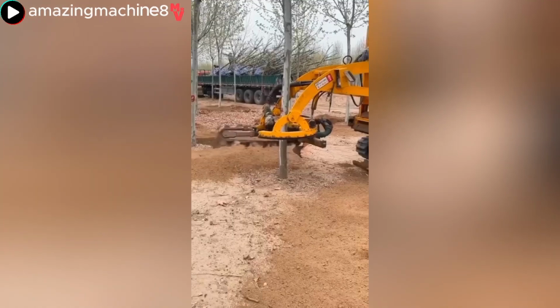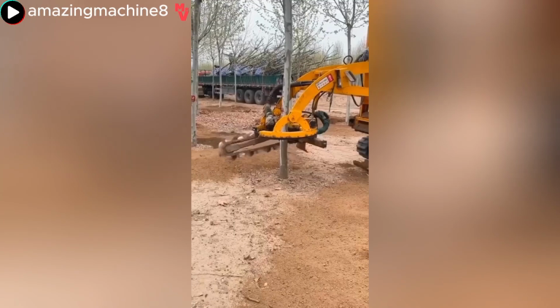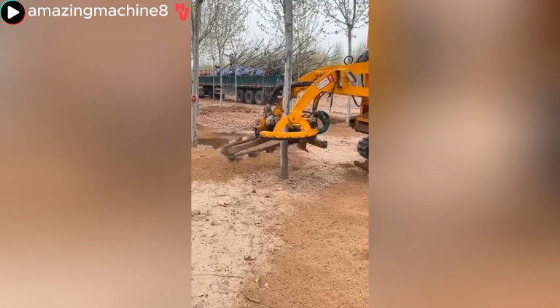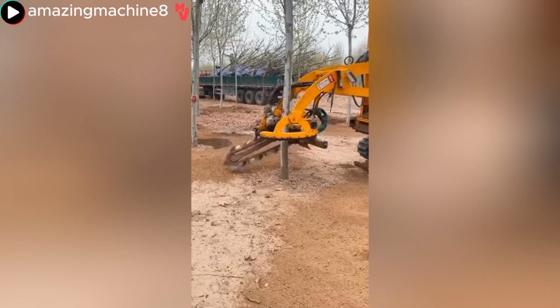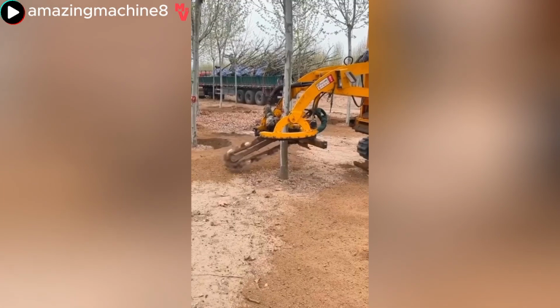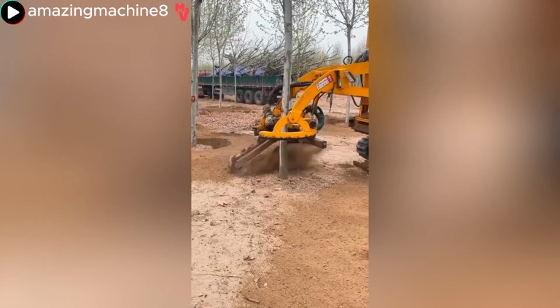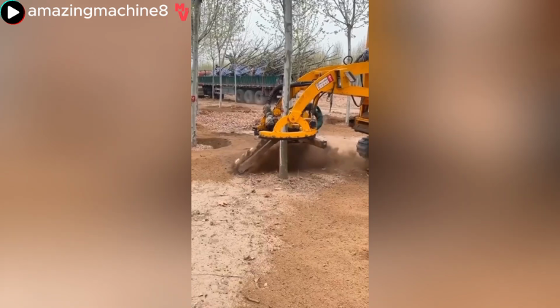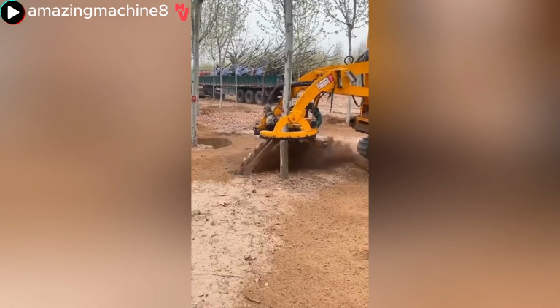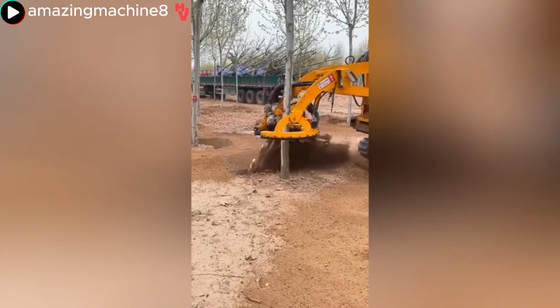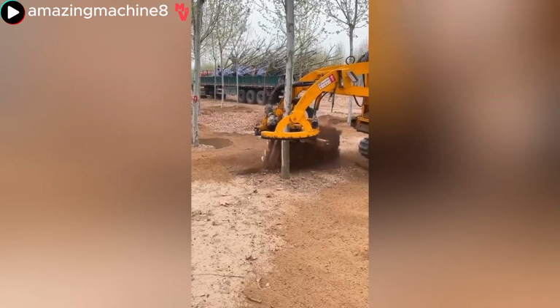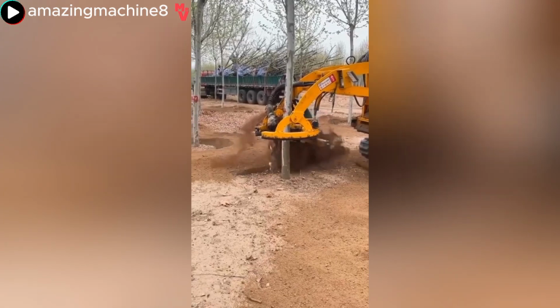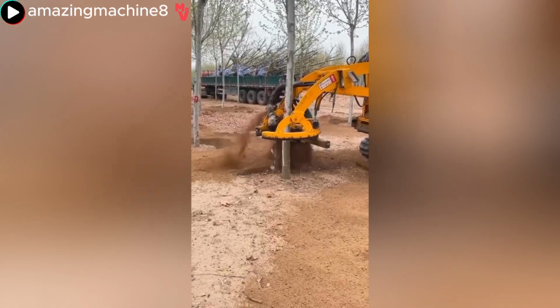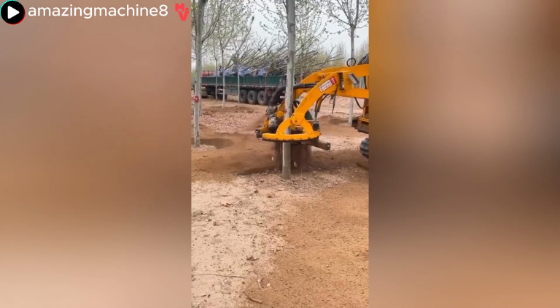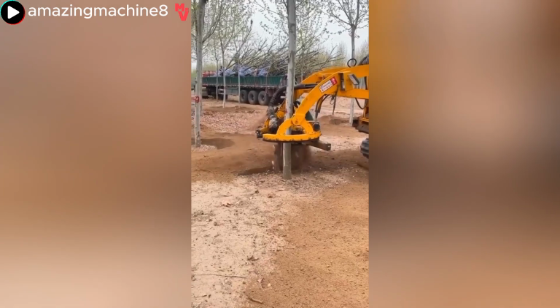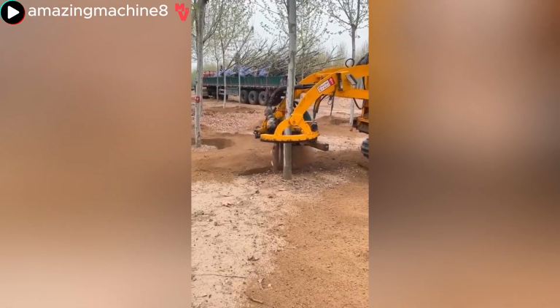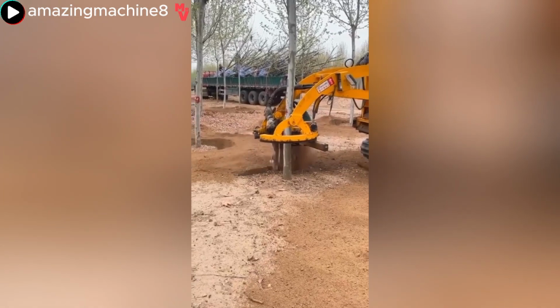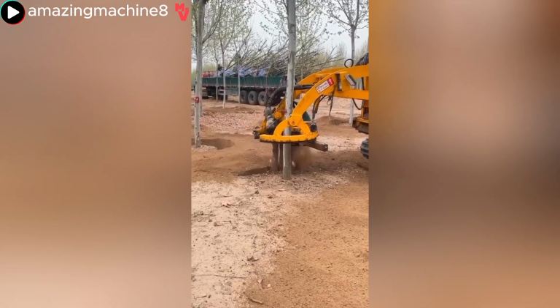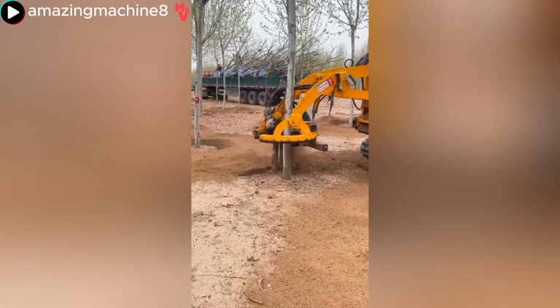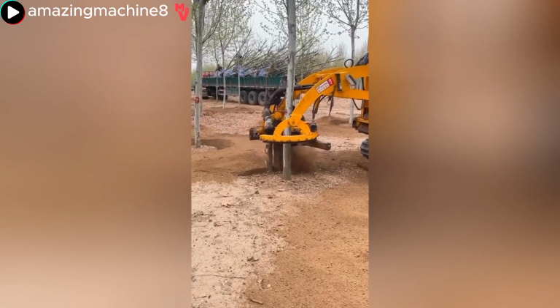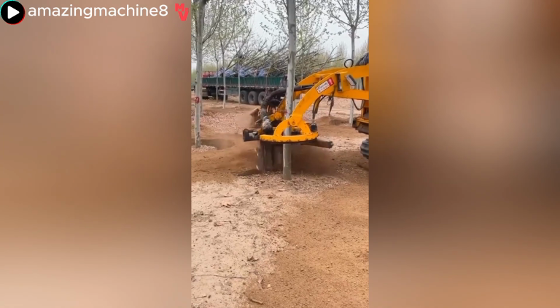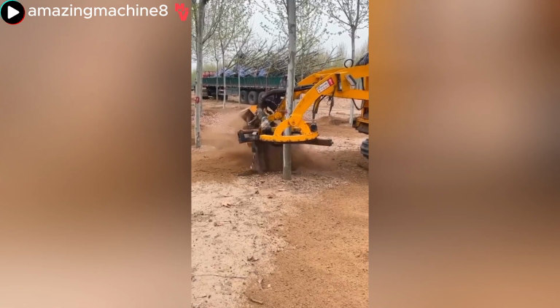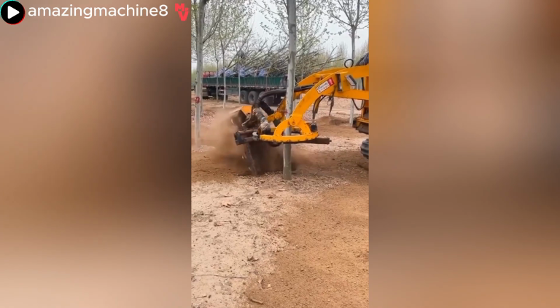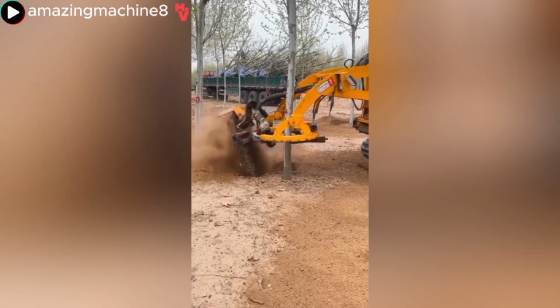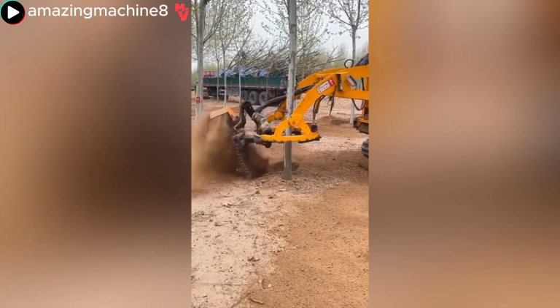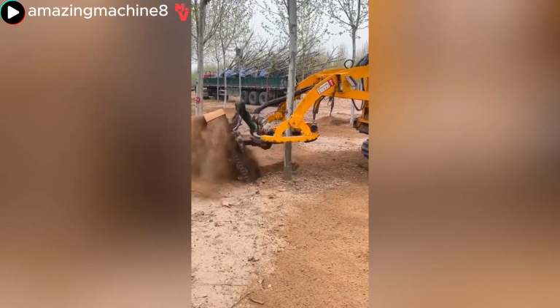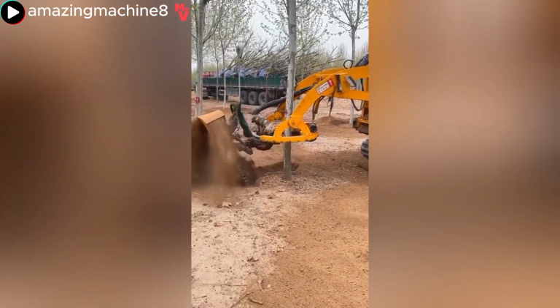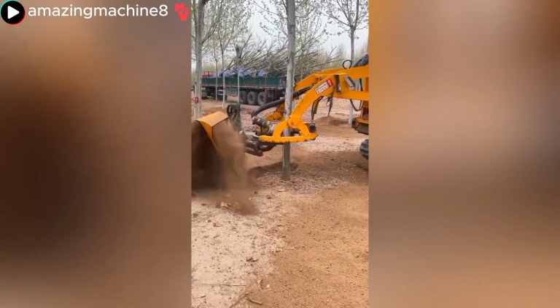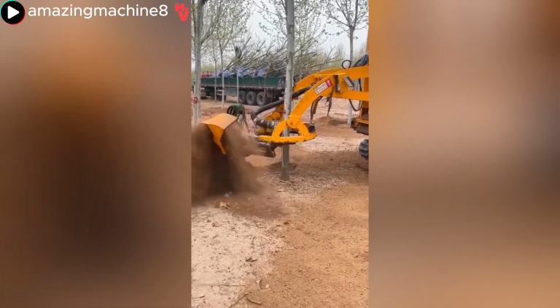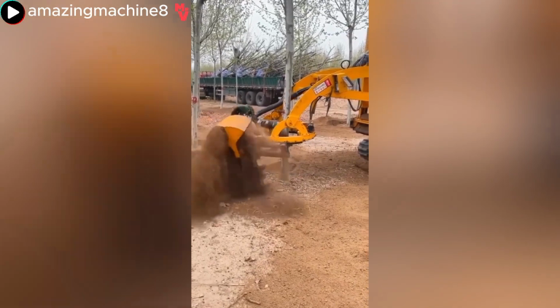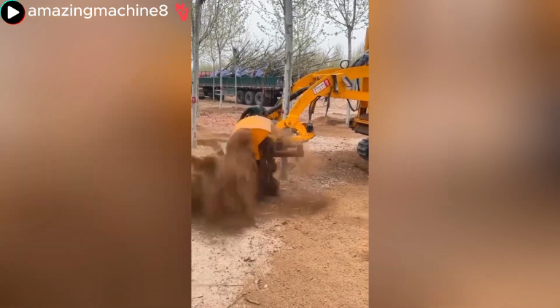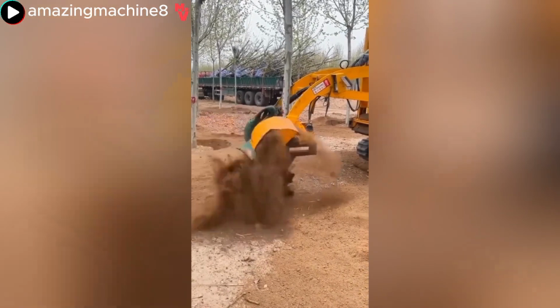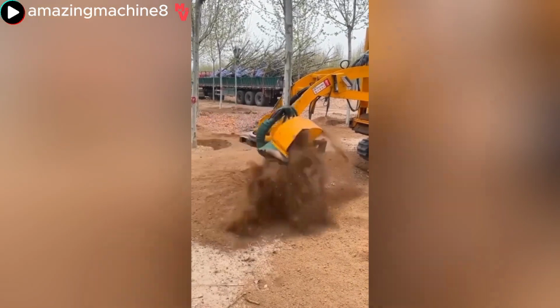A tree-digging machine is a specialized machine that mechanizes the transplanting of large plants.